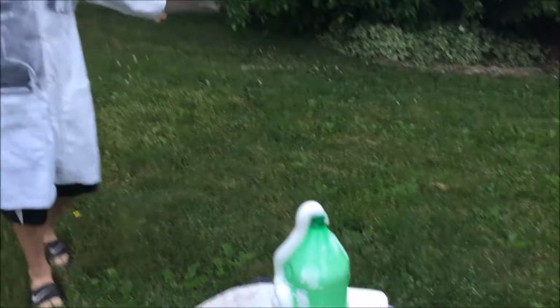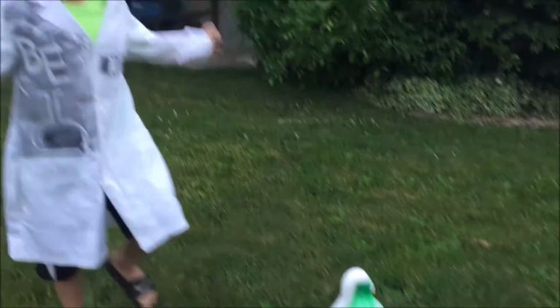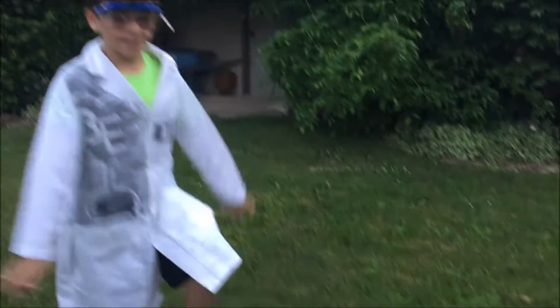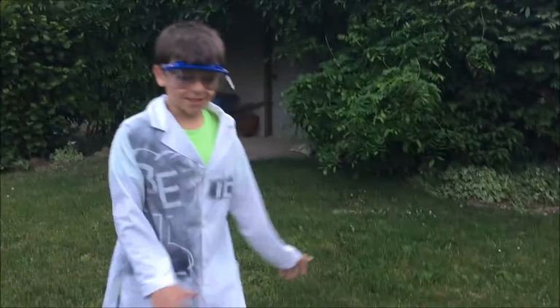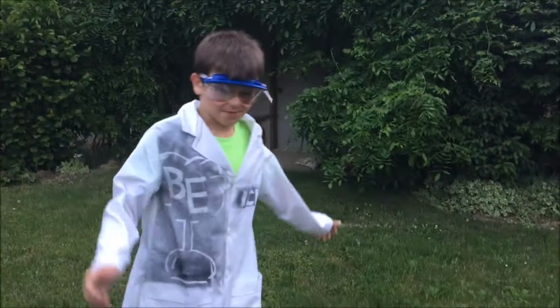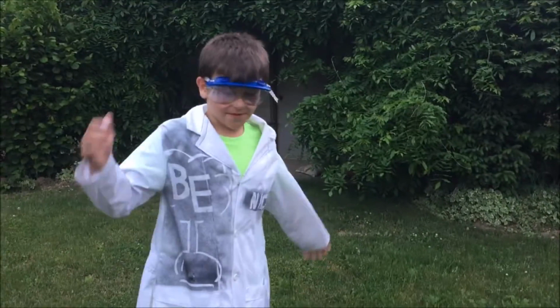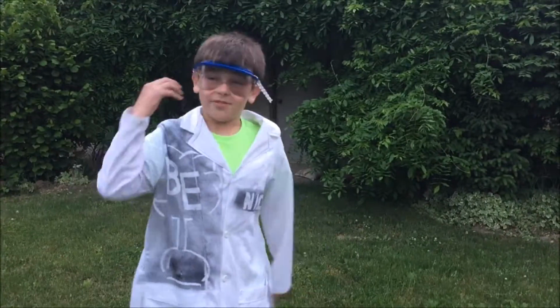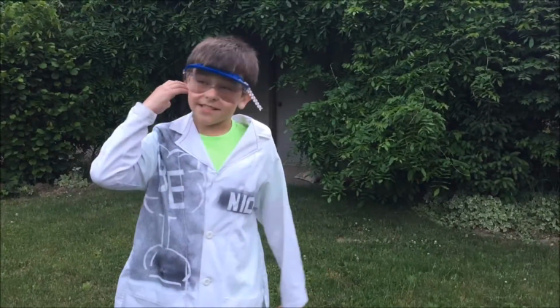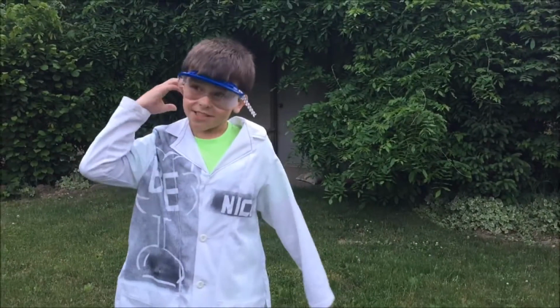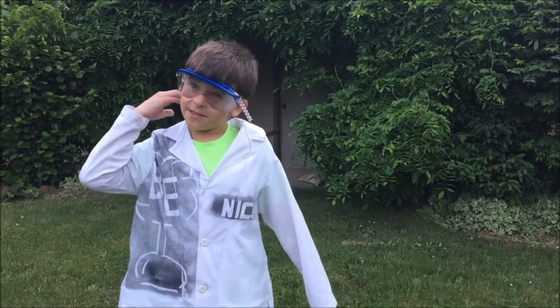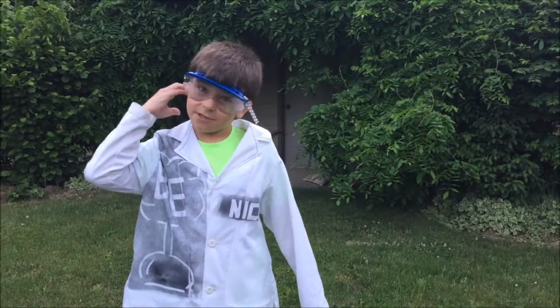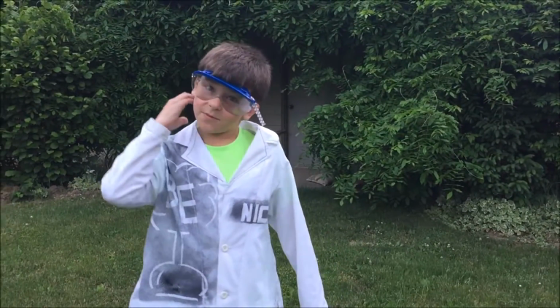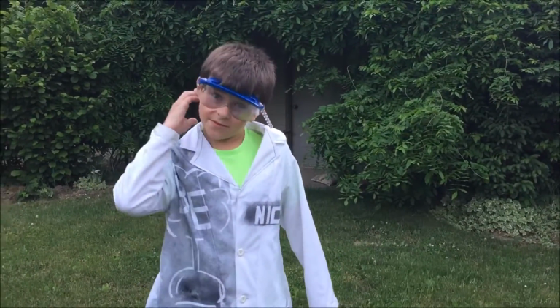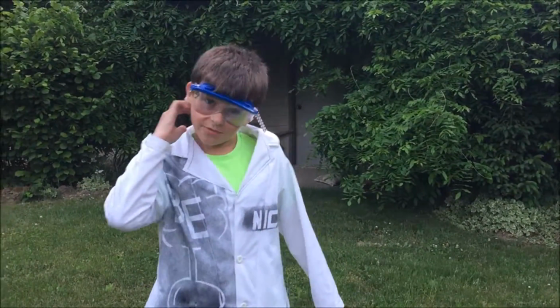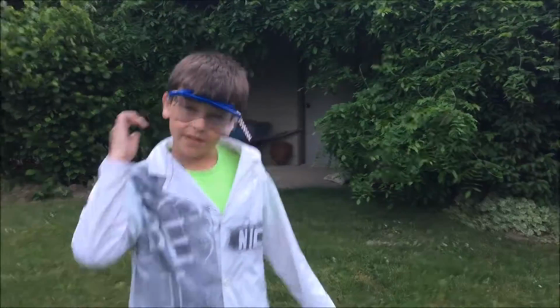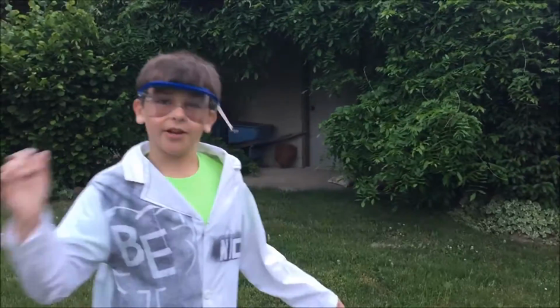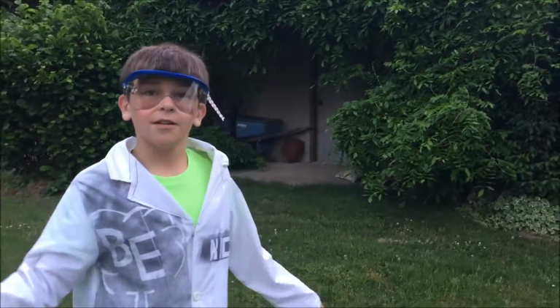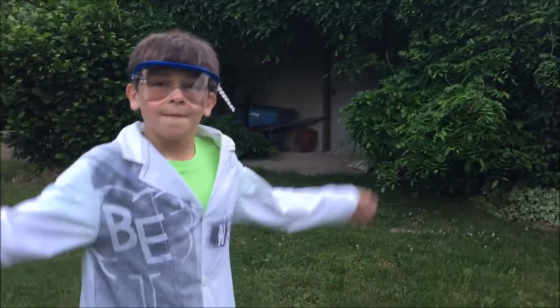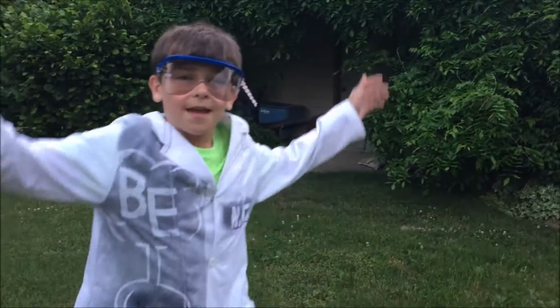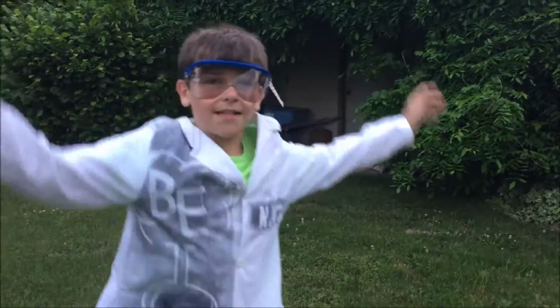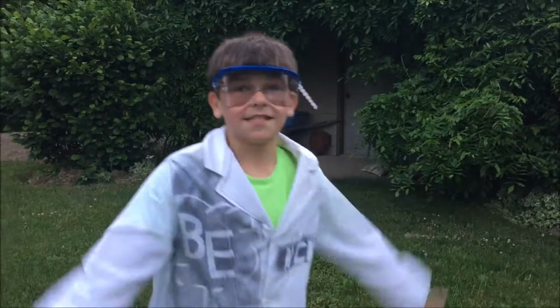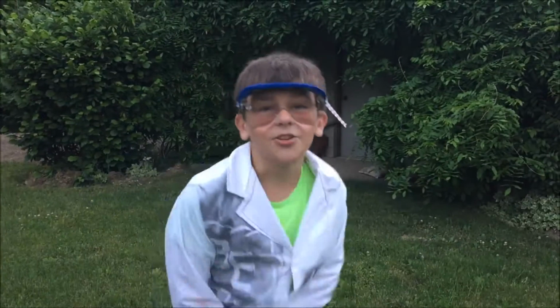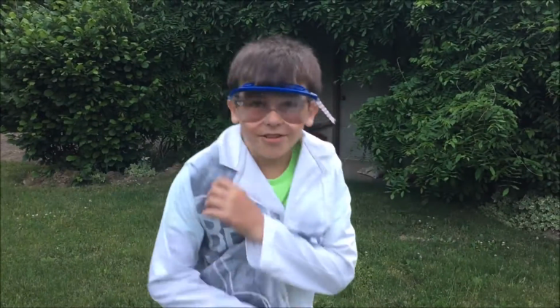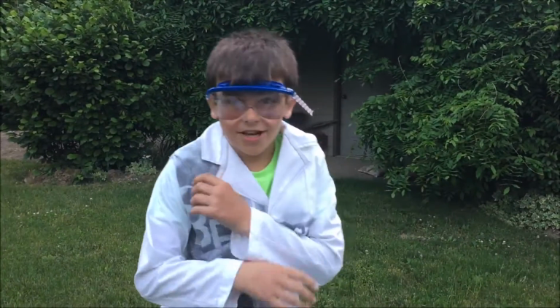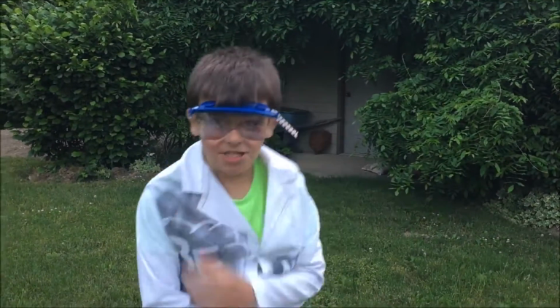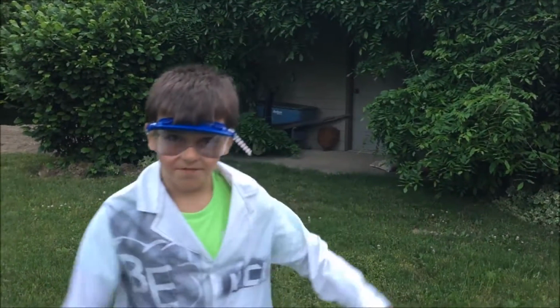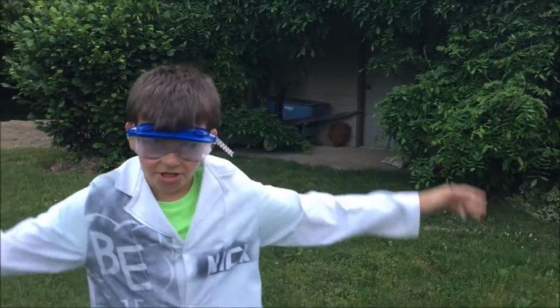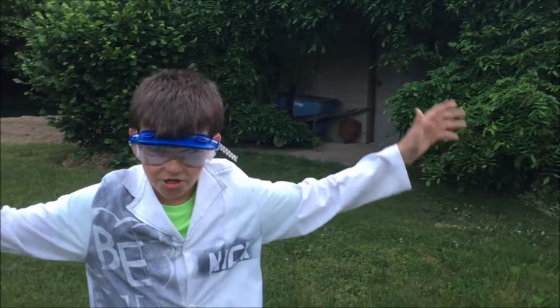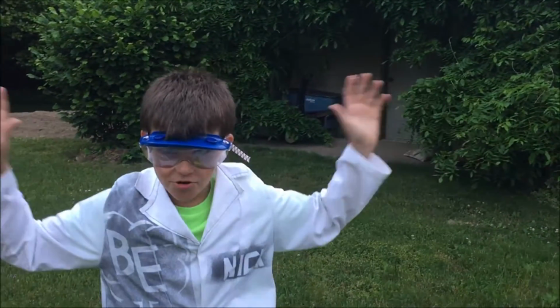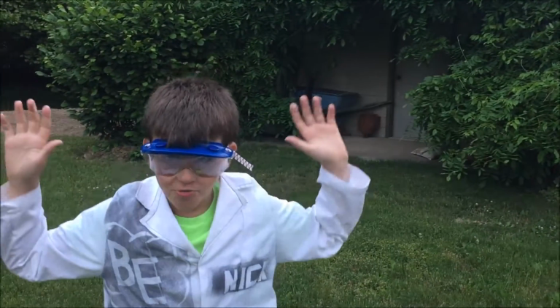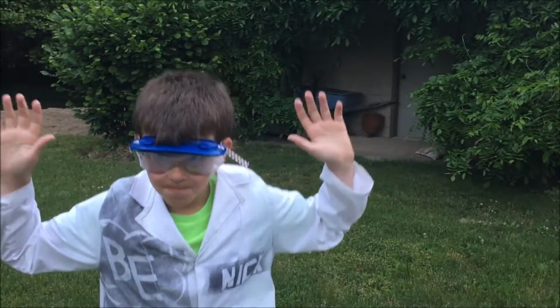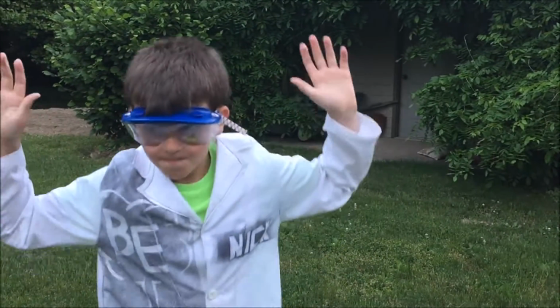That was Basement Experiments. See you in the next video. Bye.